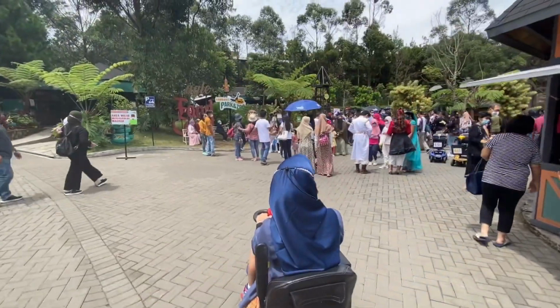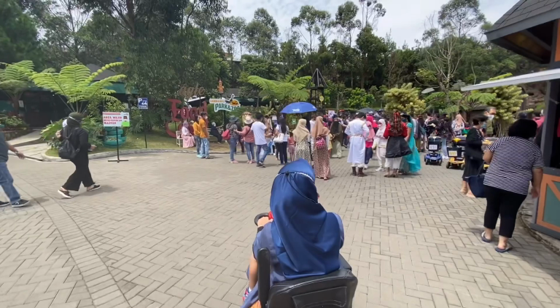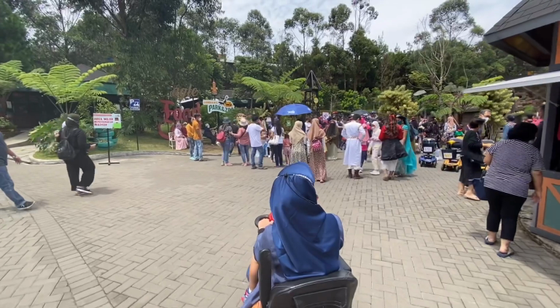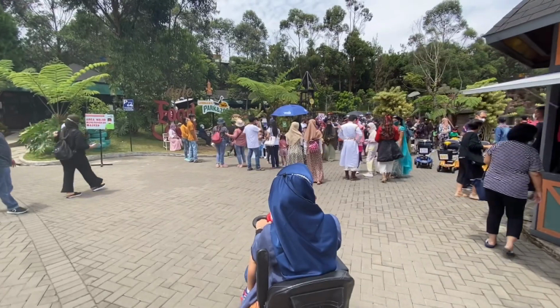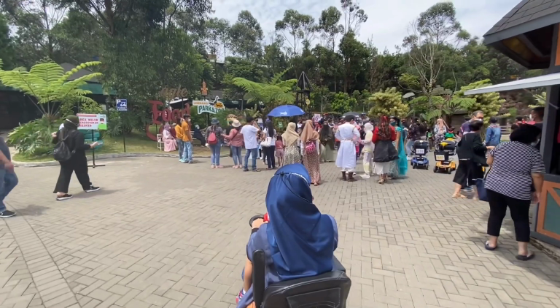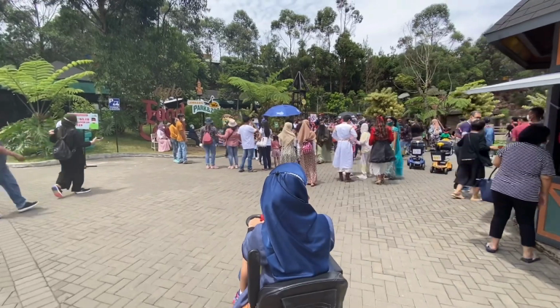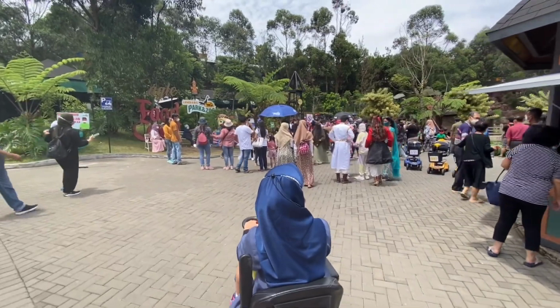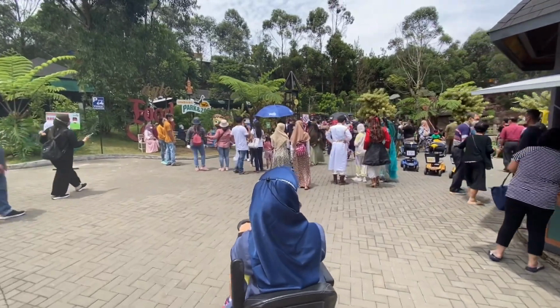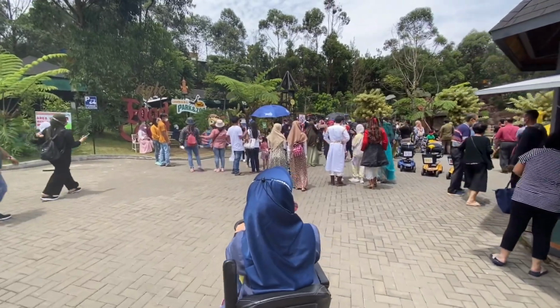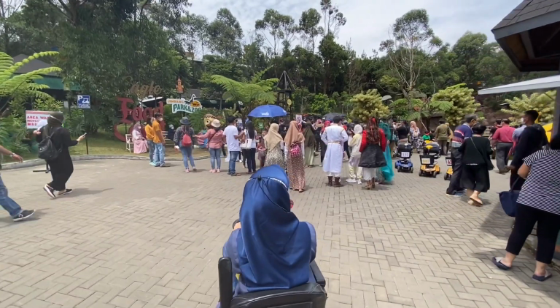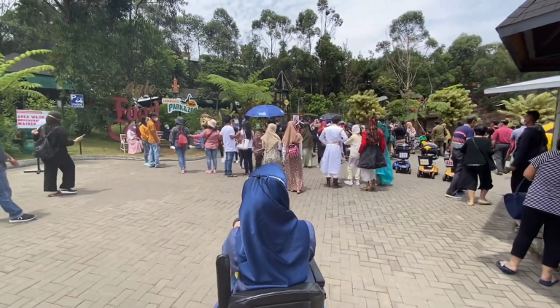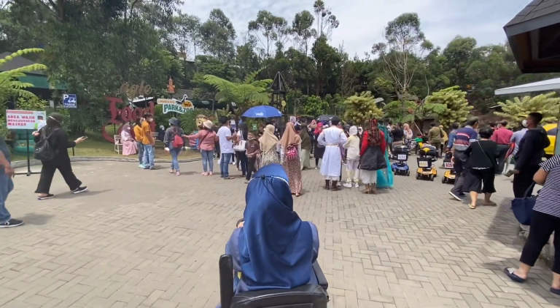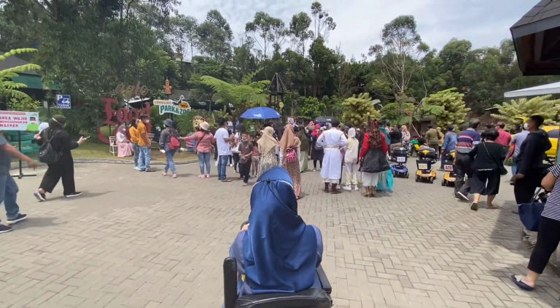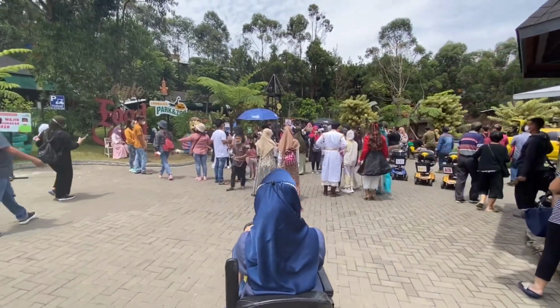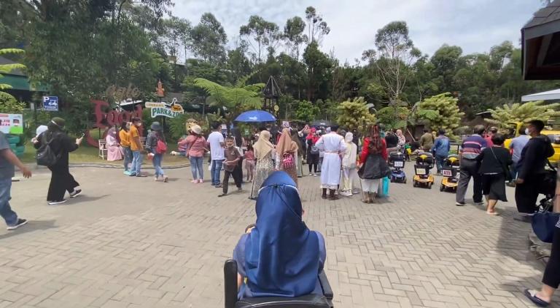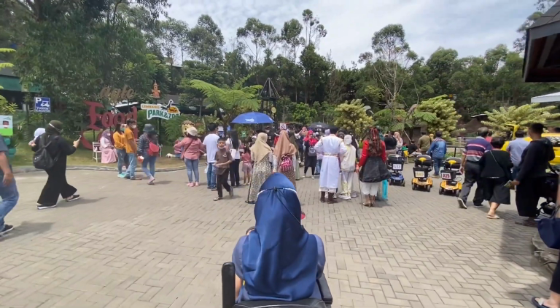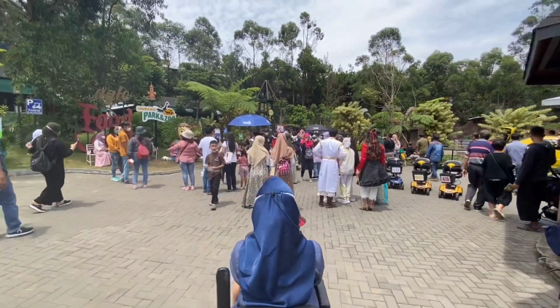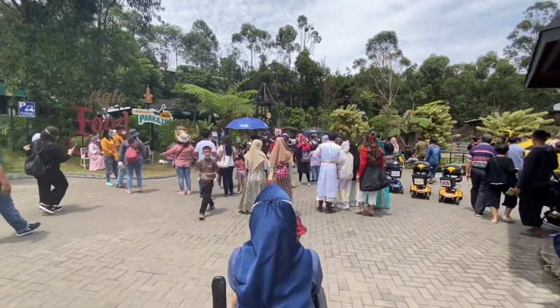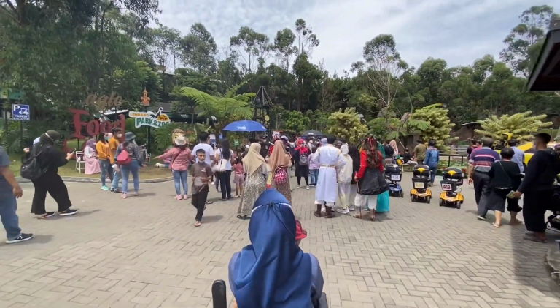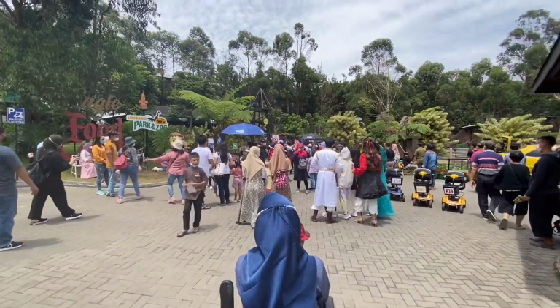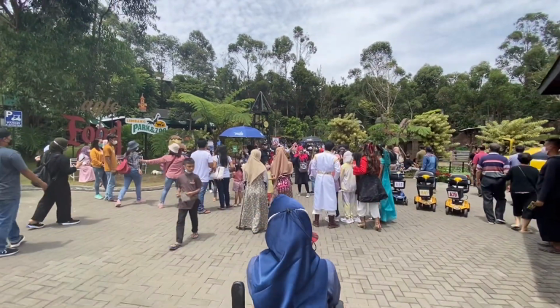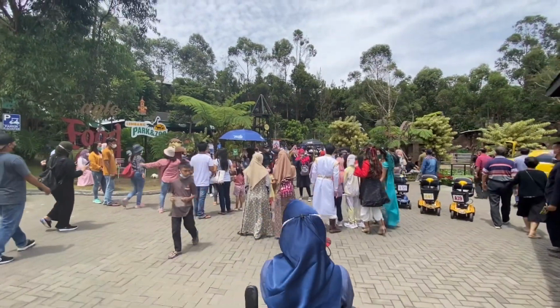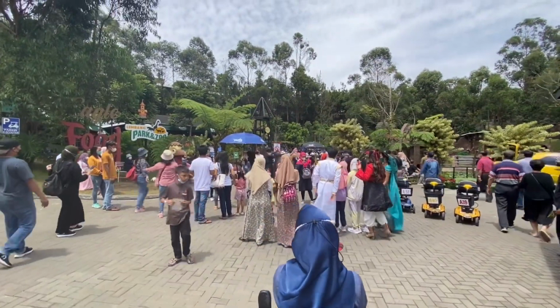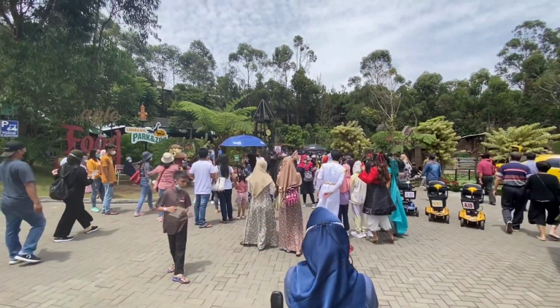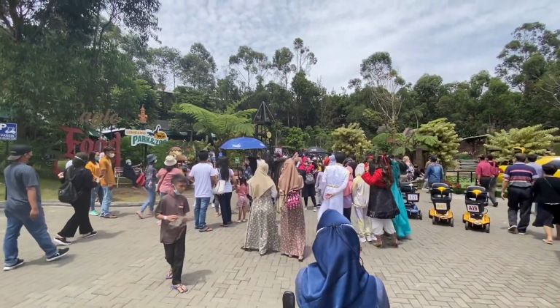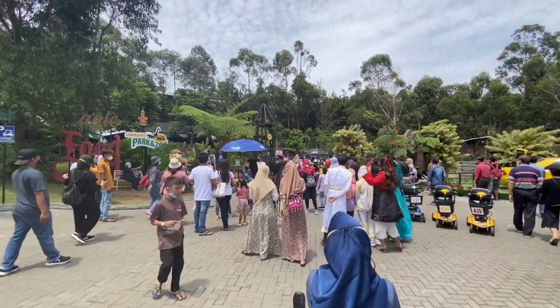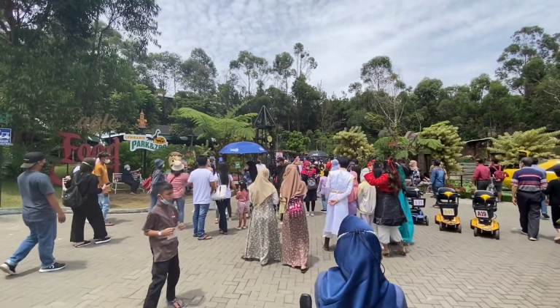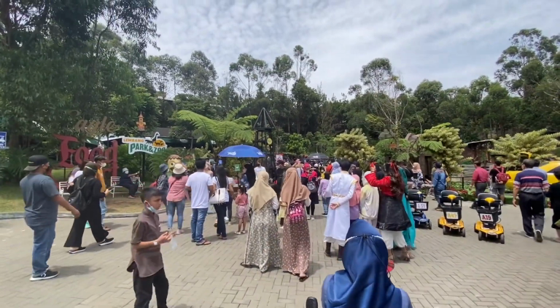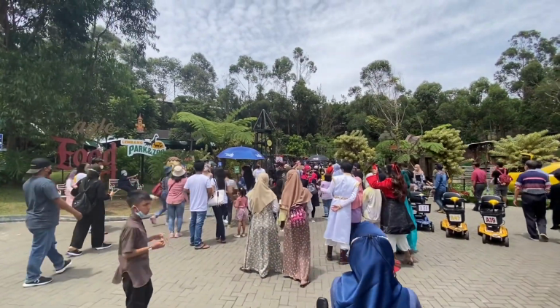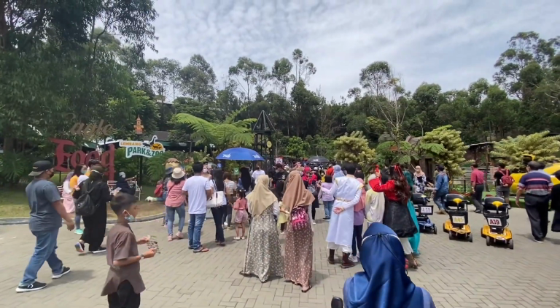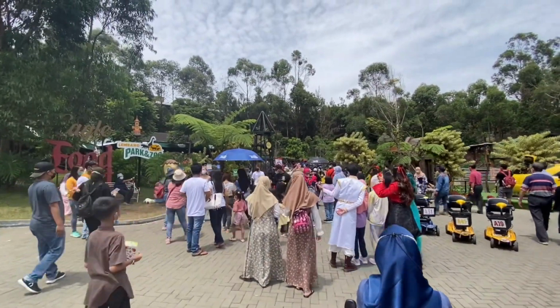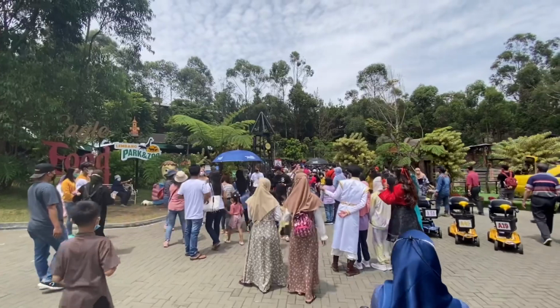Nah itu ada rame-rame lagi pada nonton pertunjukan hewan gitu guys, tapi aku gak turun.